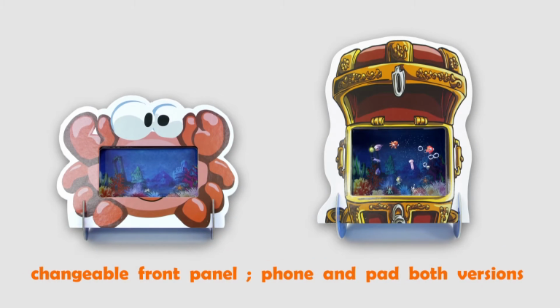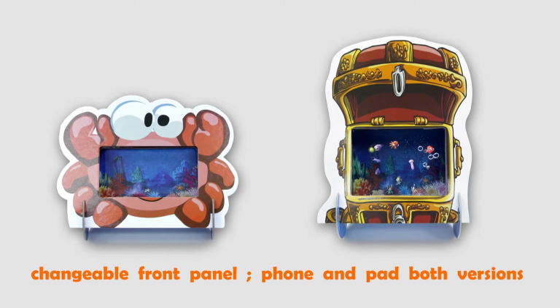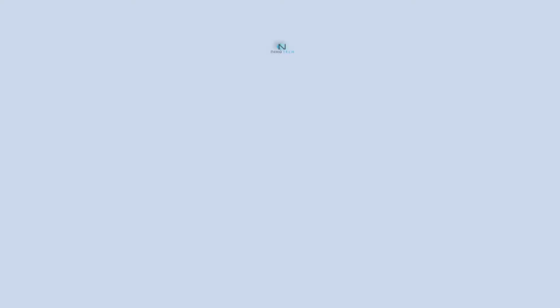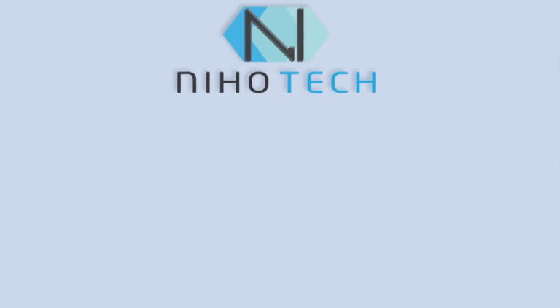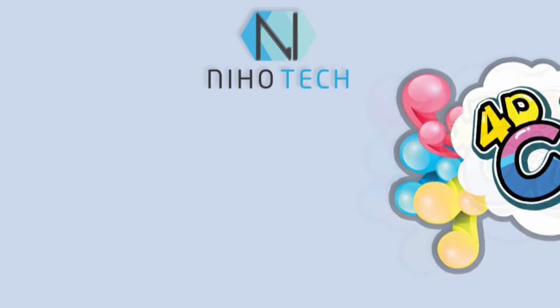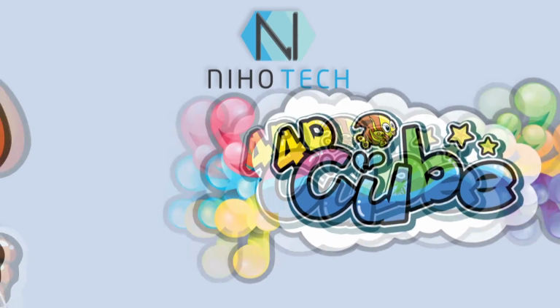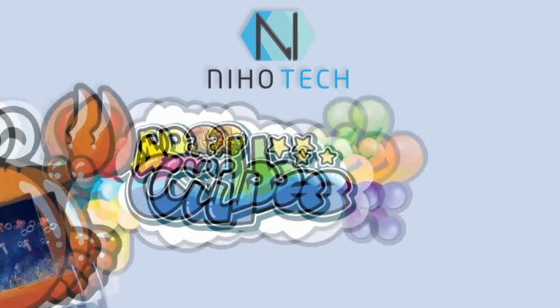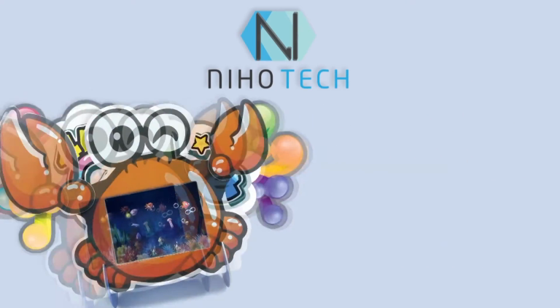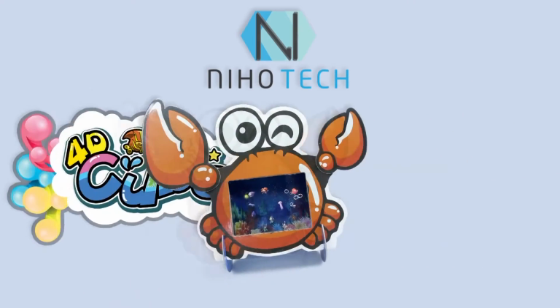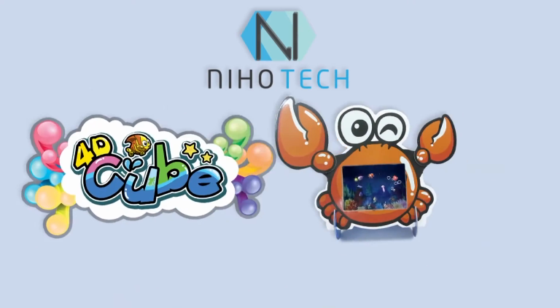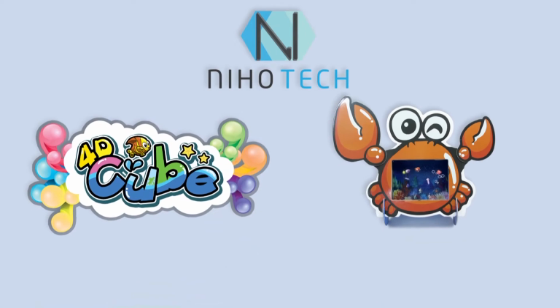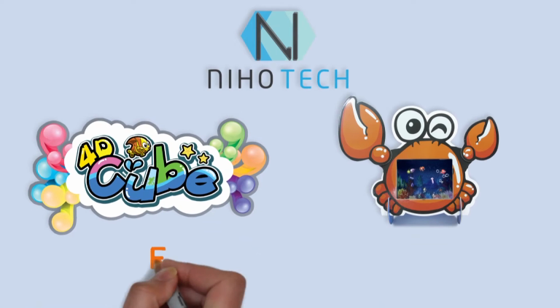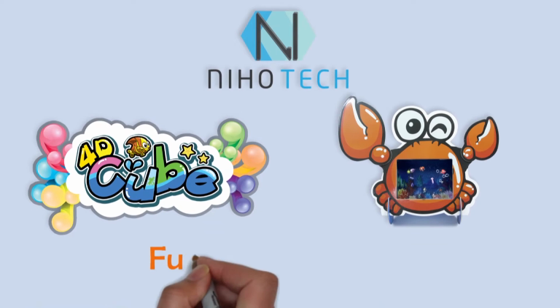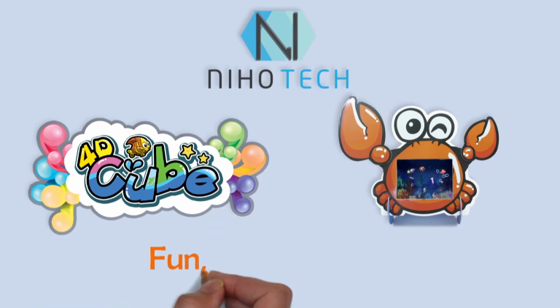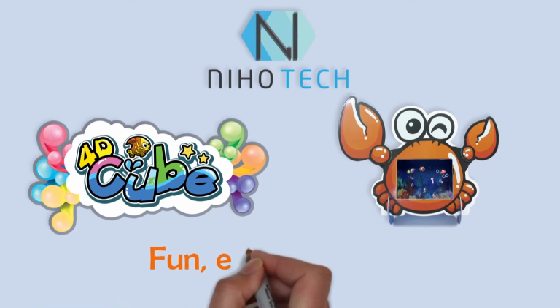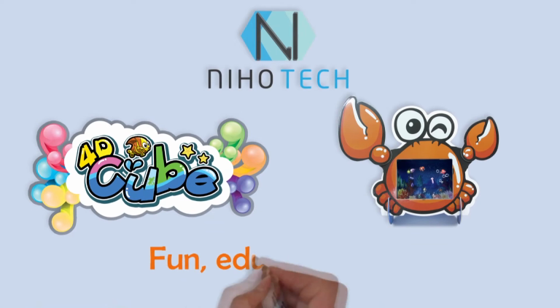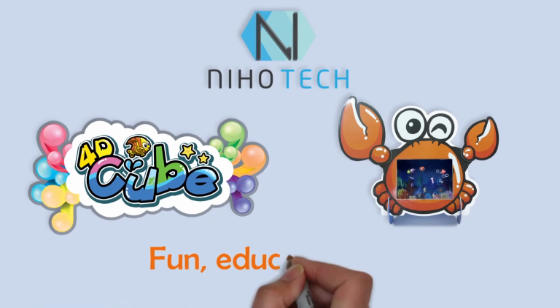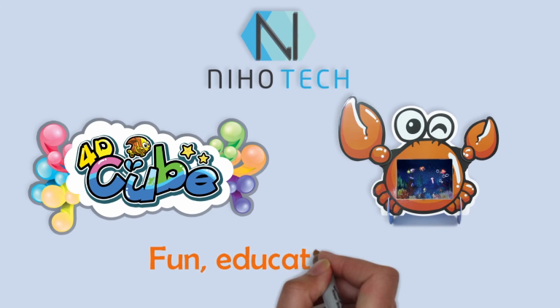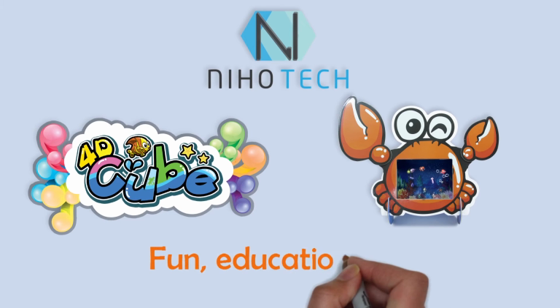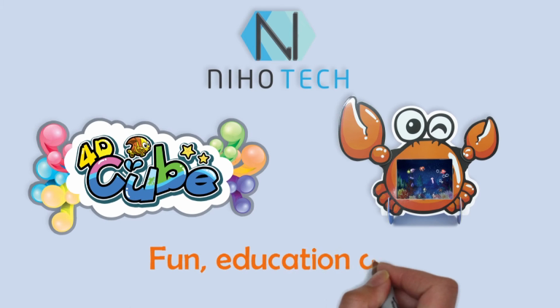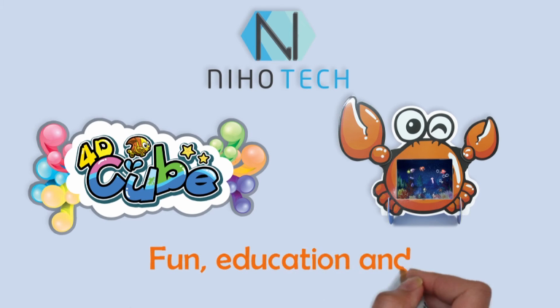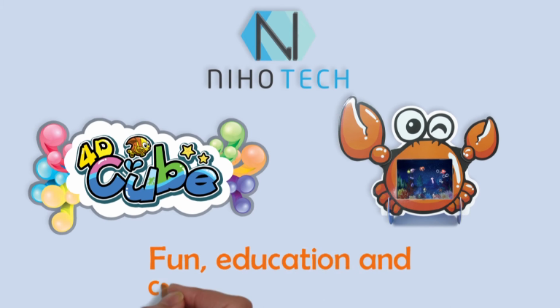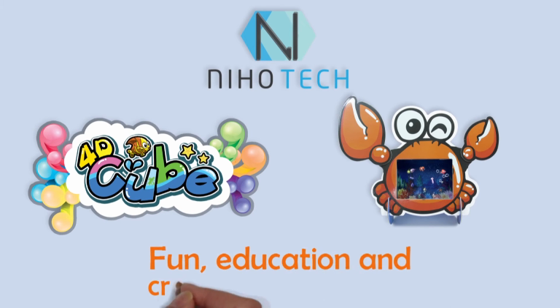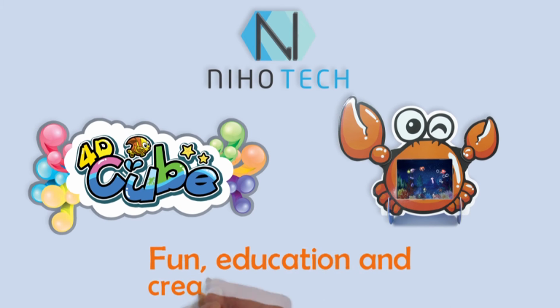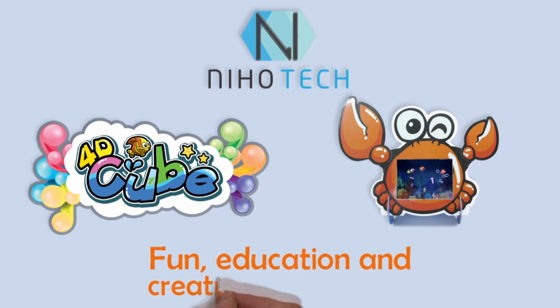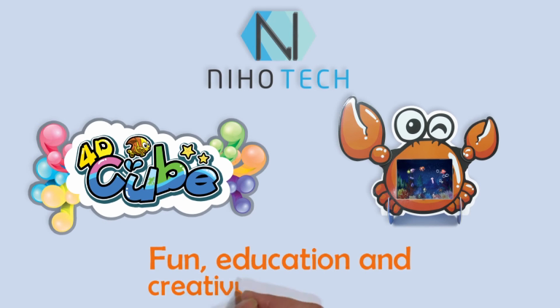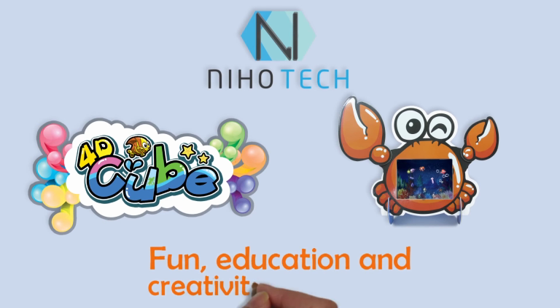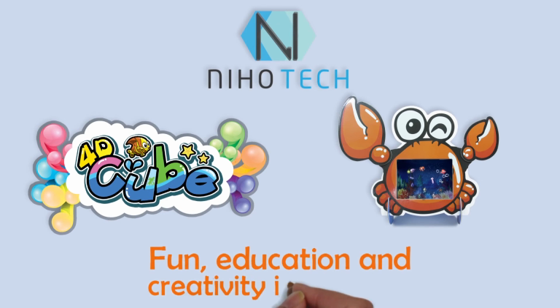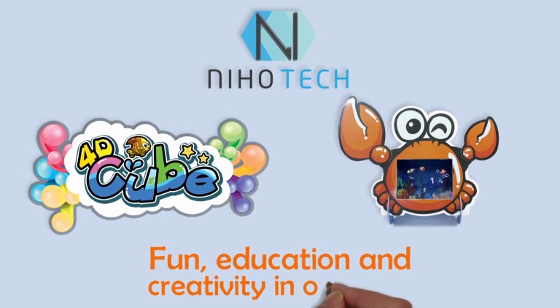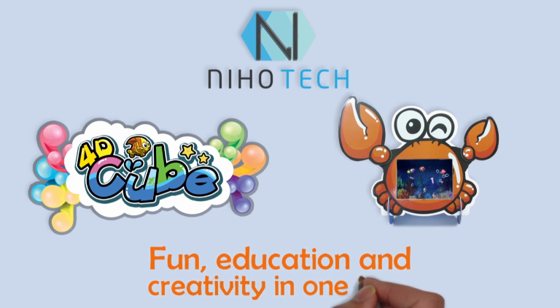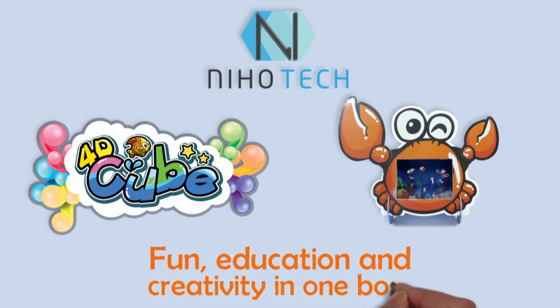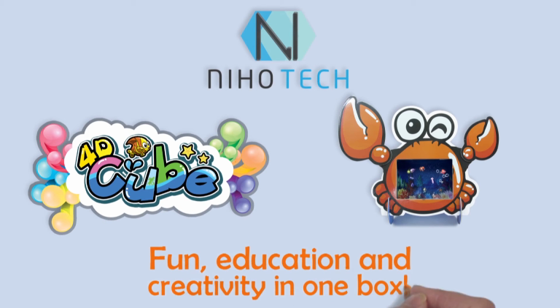4D Cube, now! Fun, education and creativity in one box!